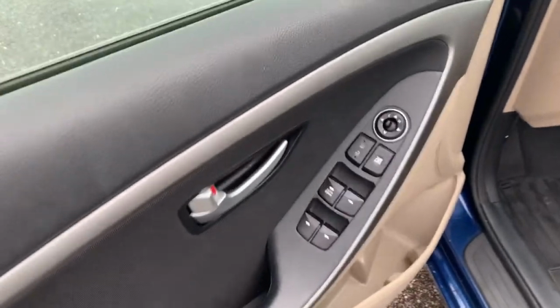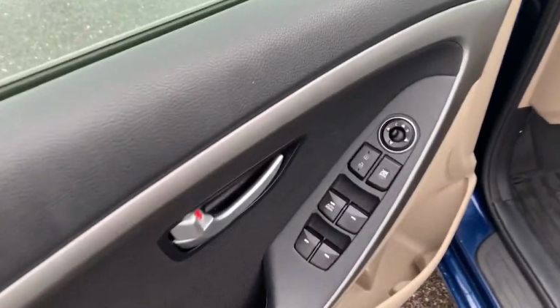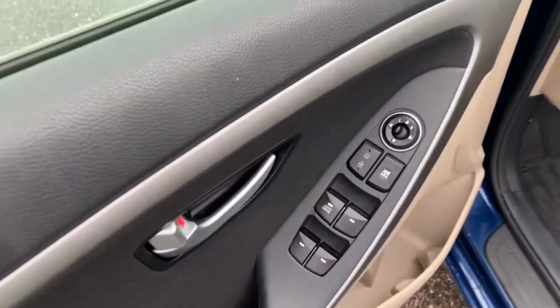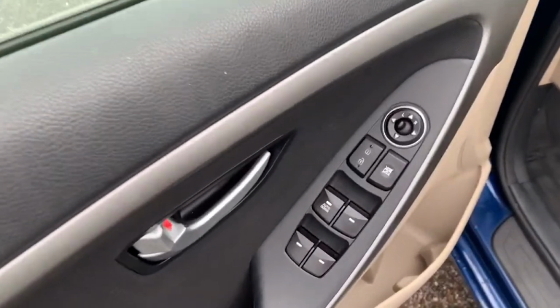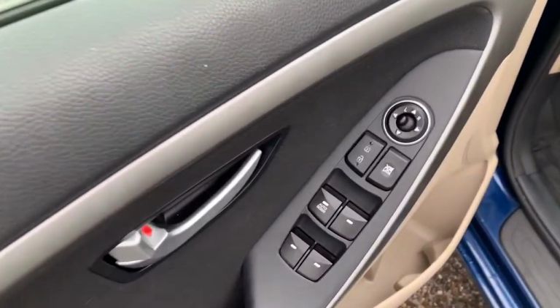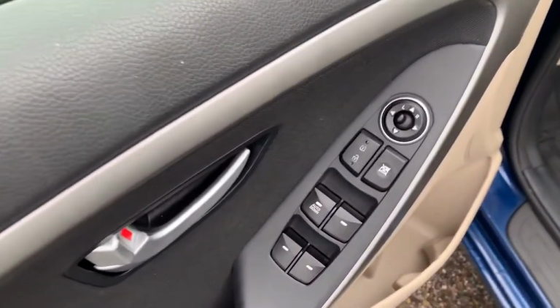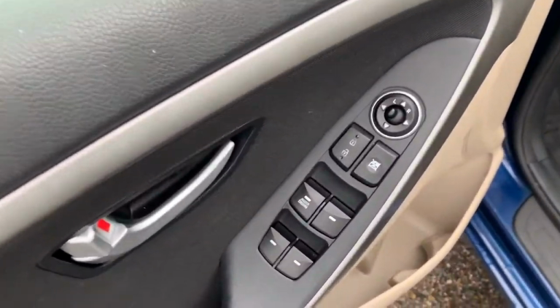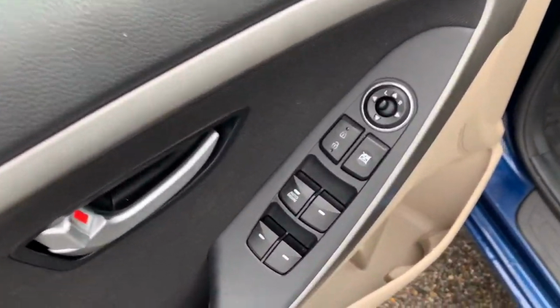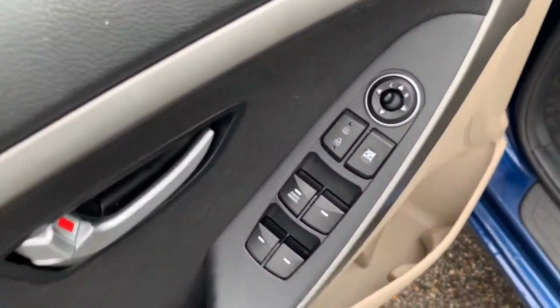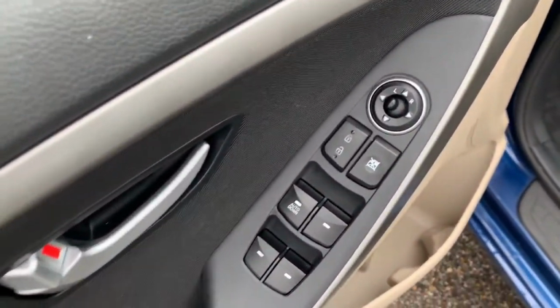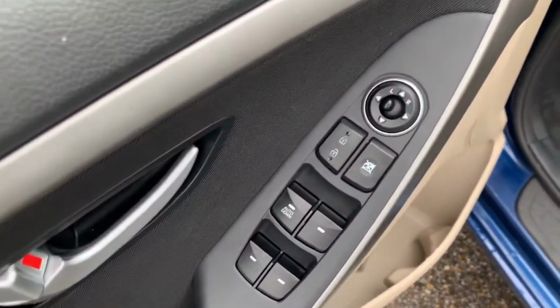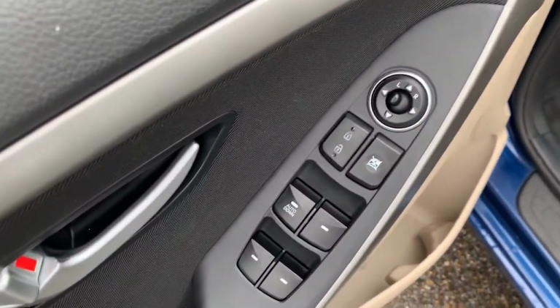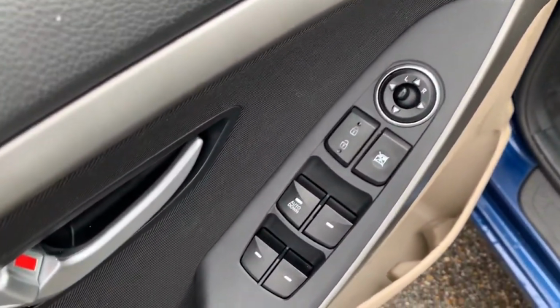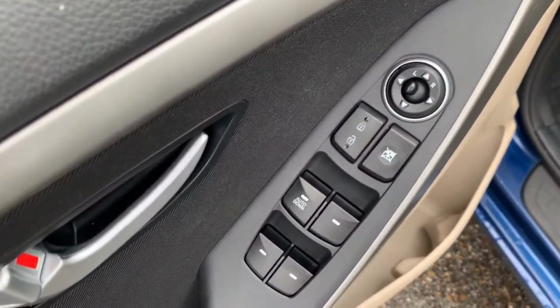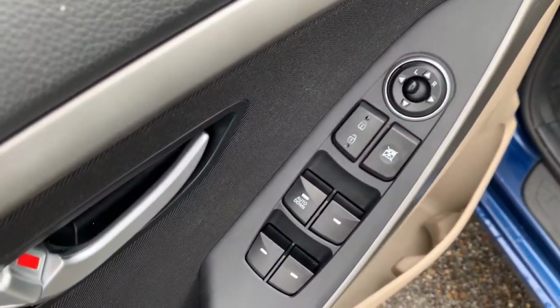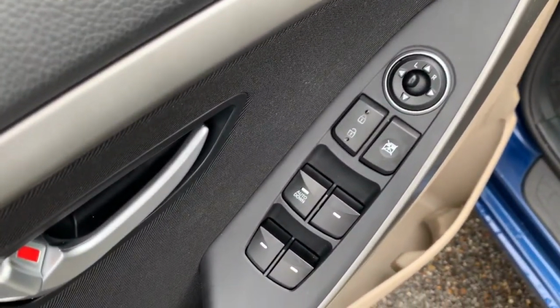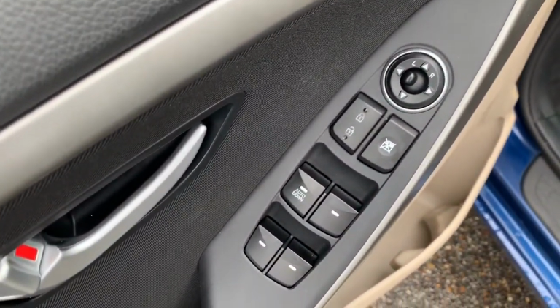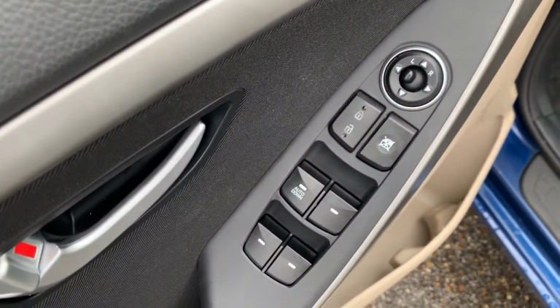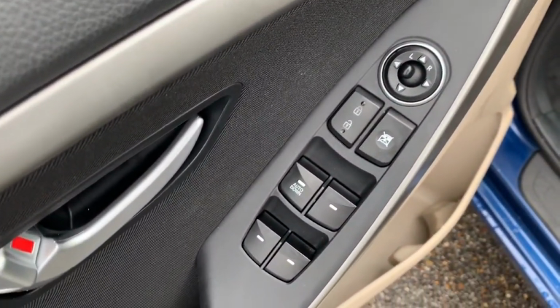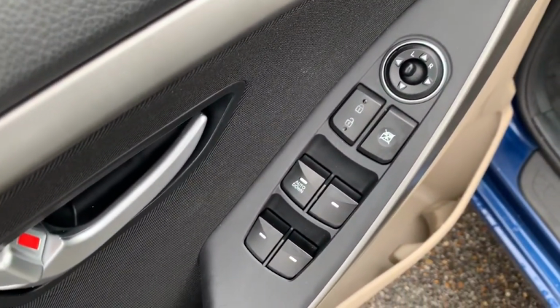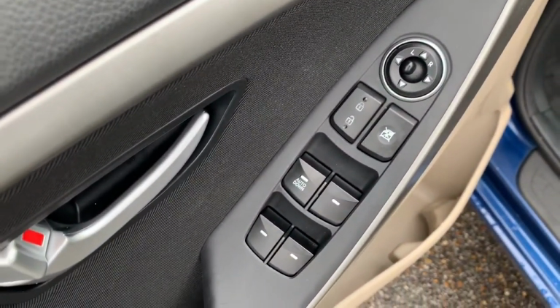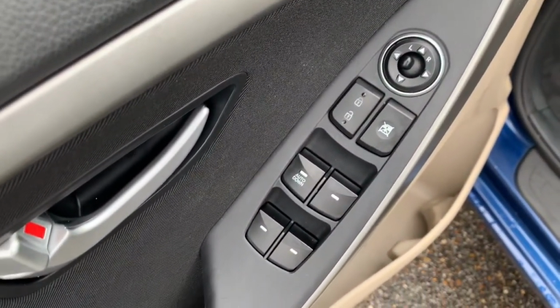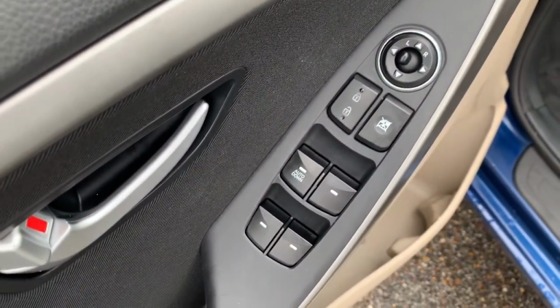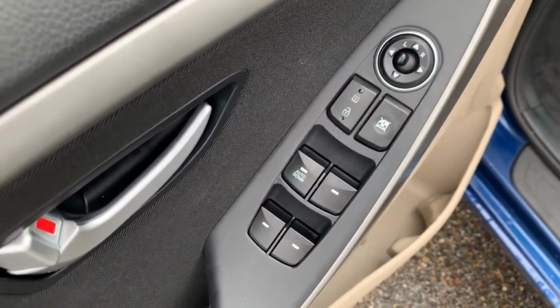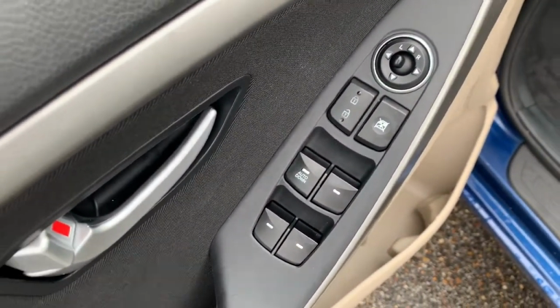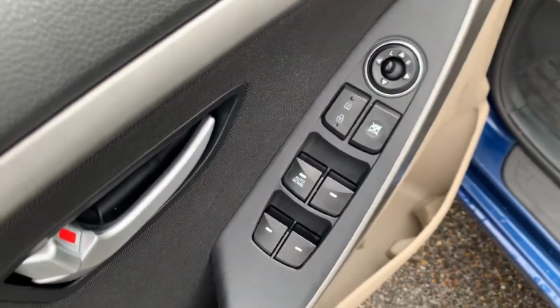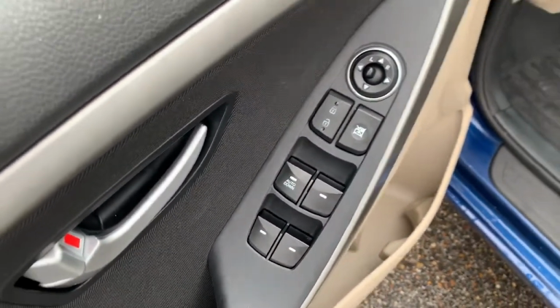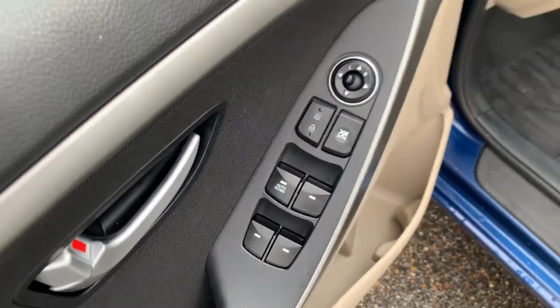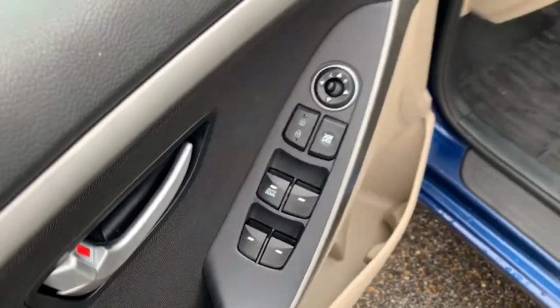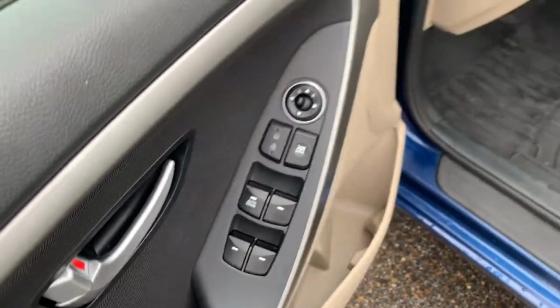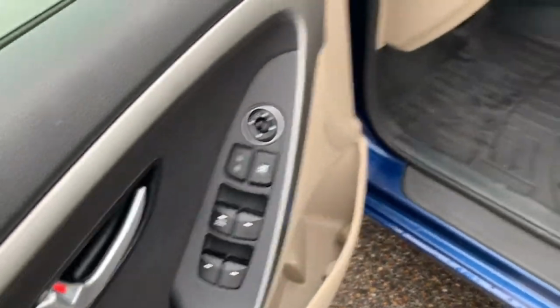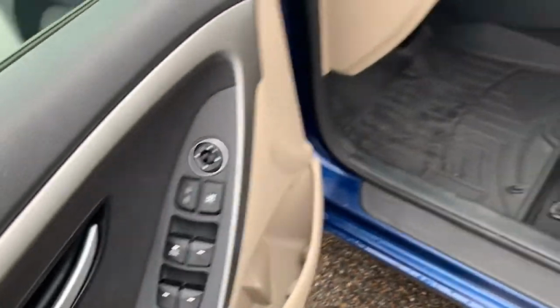You'll have your power side mirror controls, door locks, and window controls.